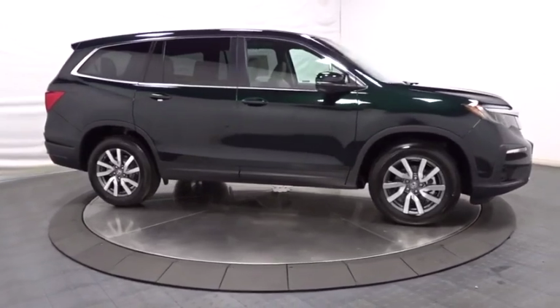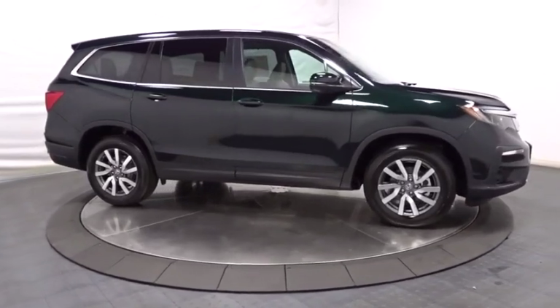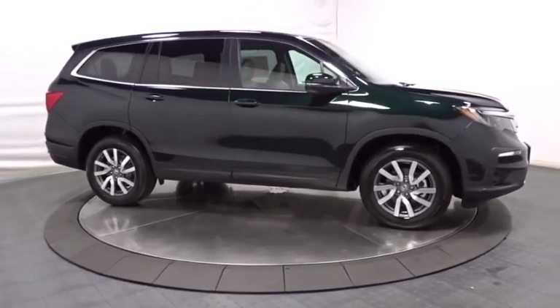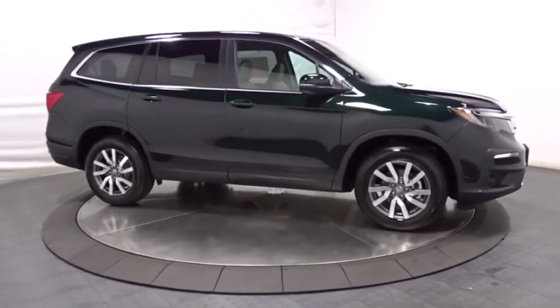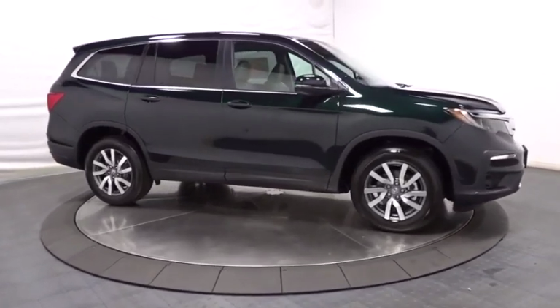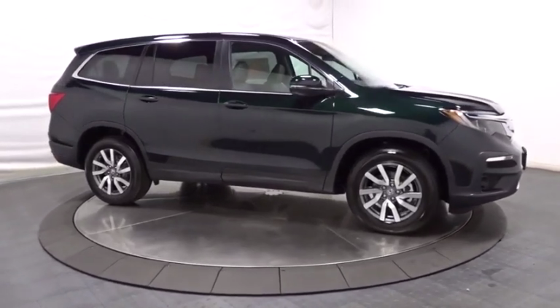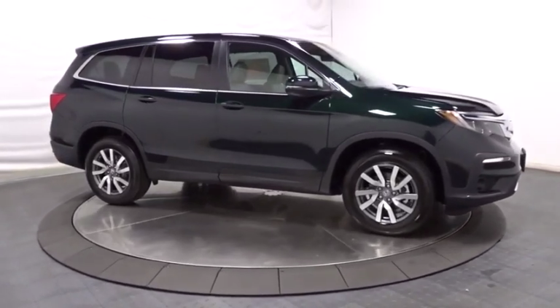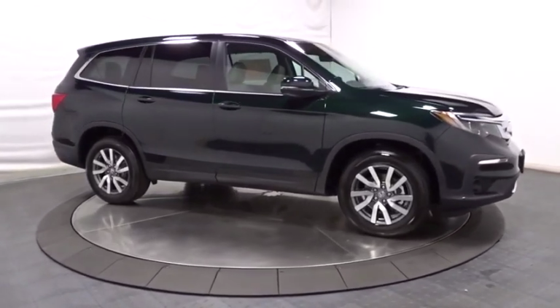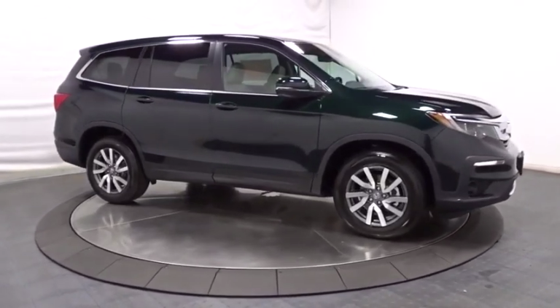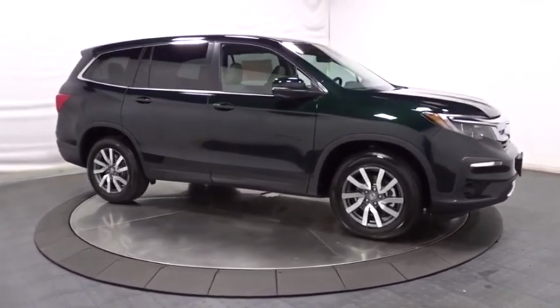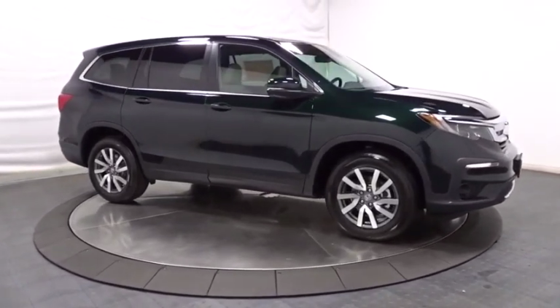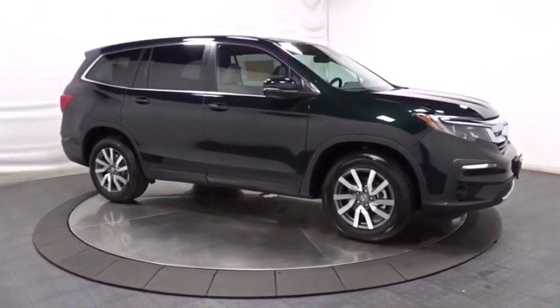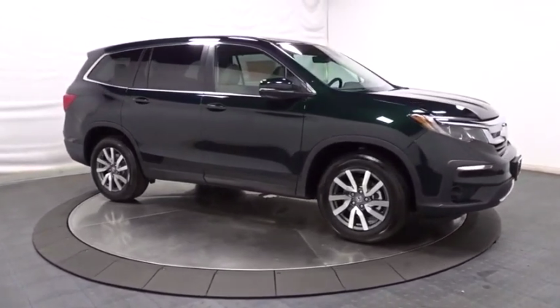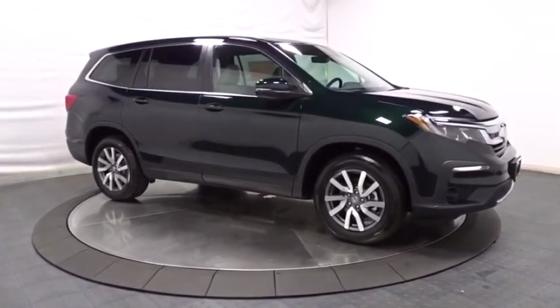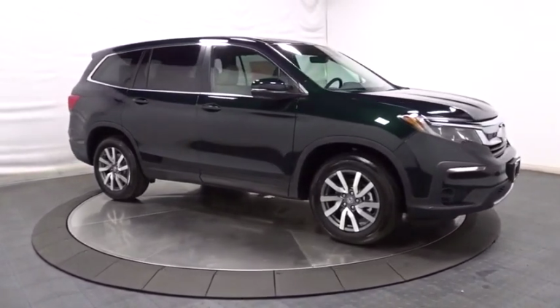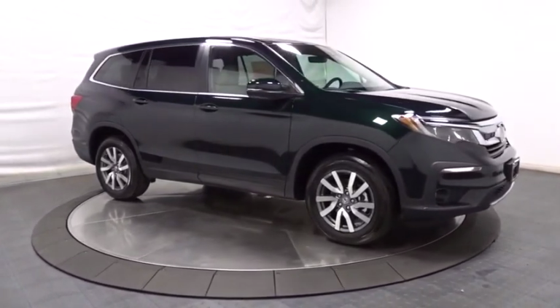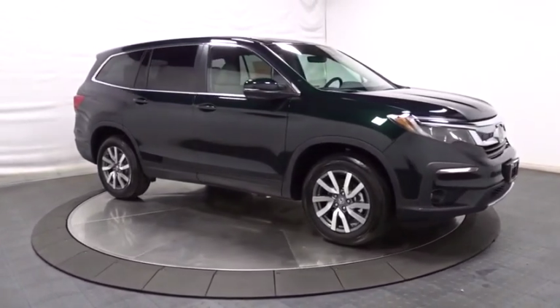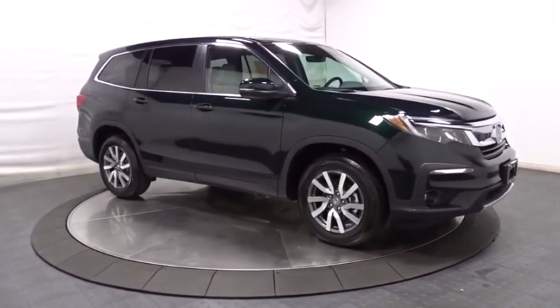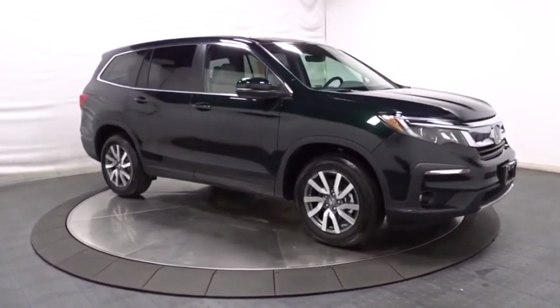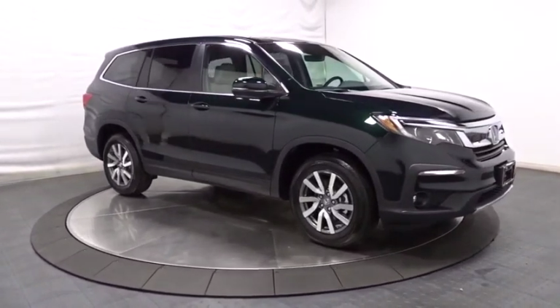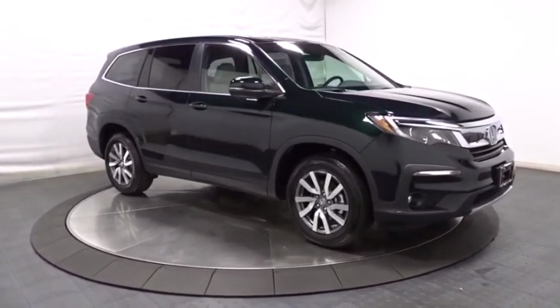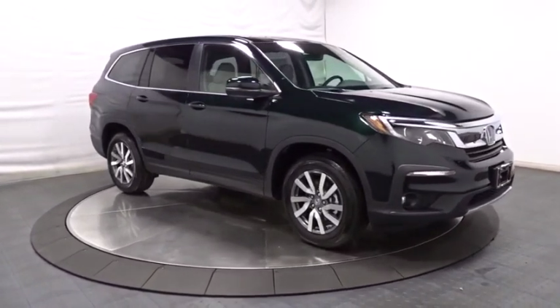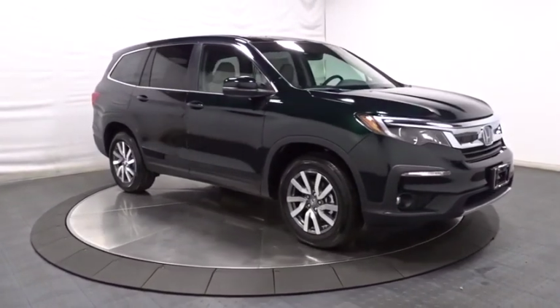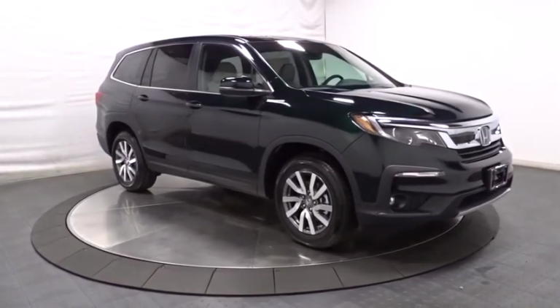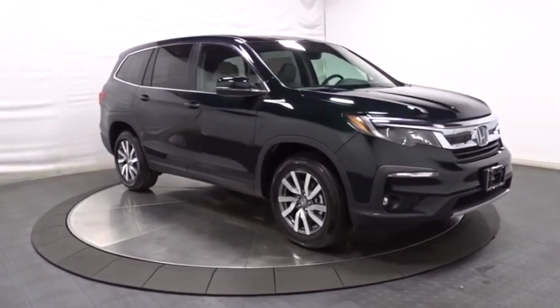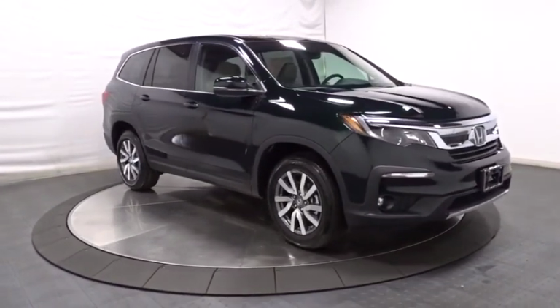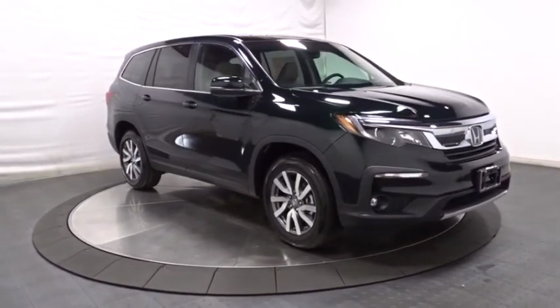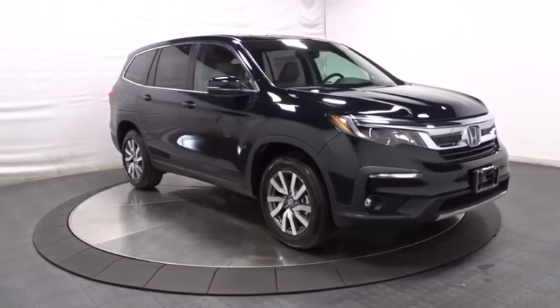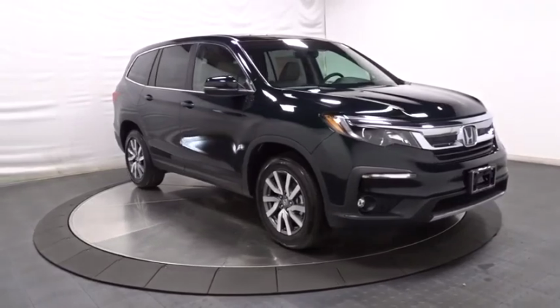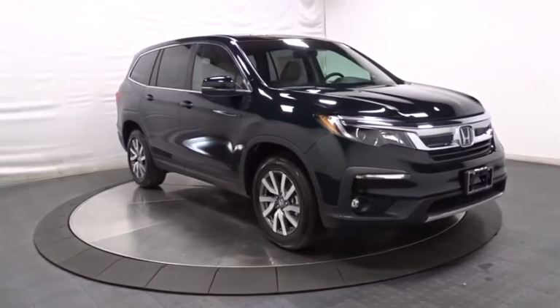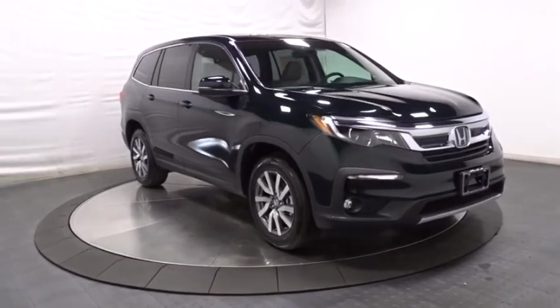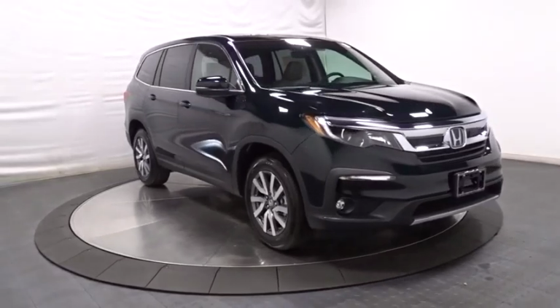Wouldn't you look great in this vehicle? Stop in today and see for yourself. Bye.